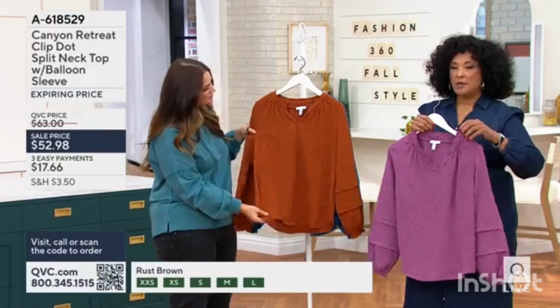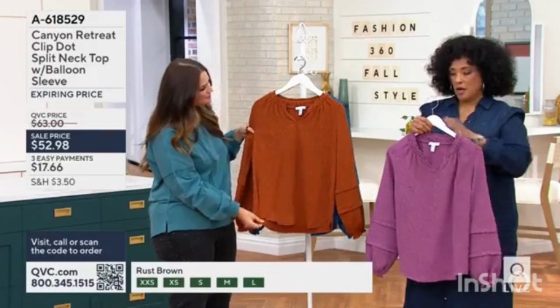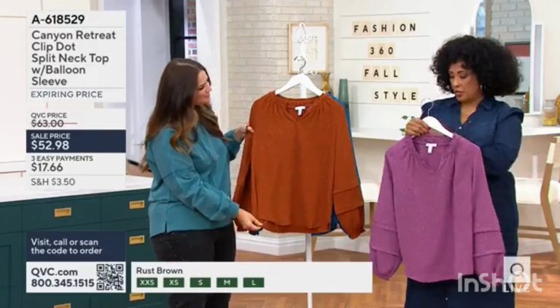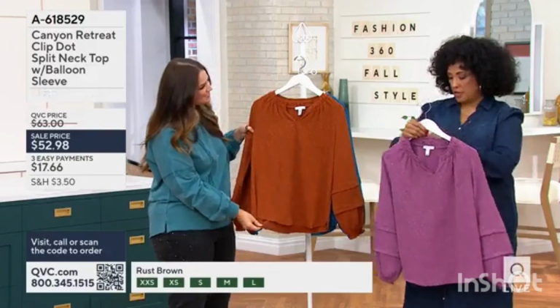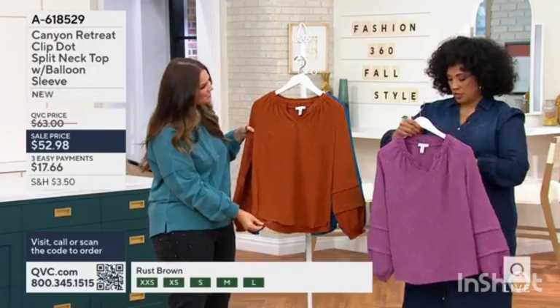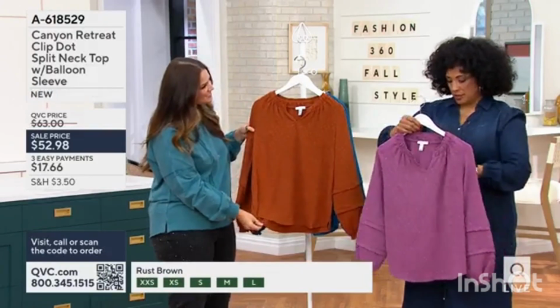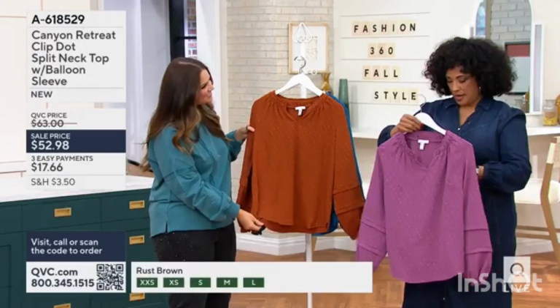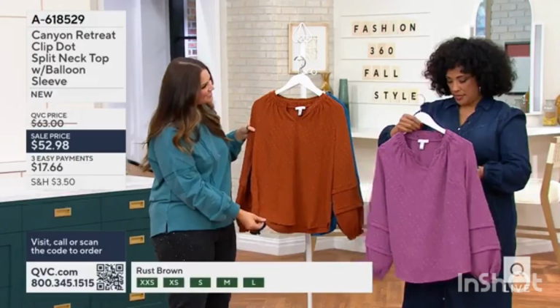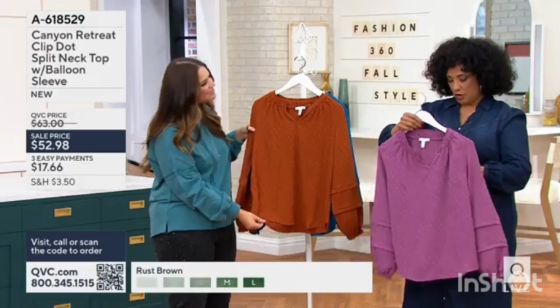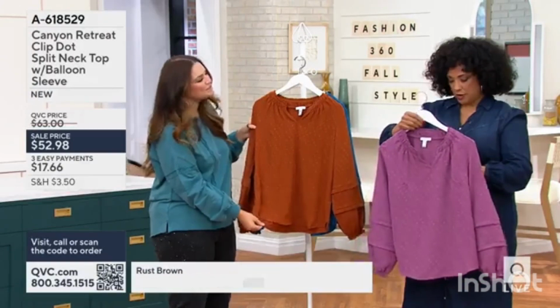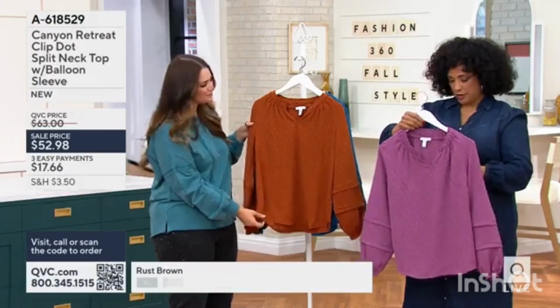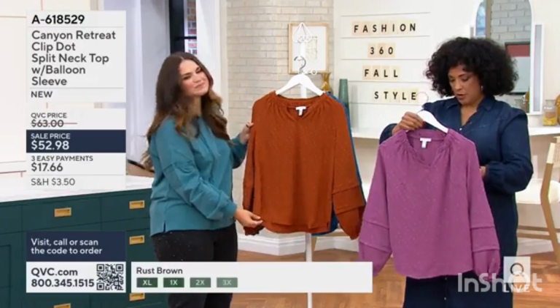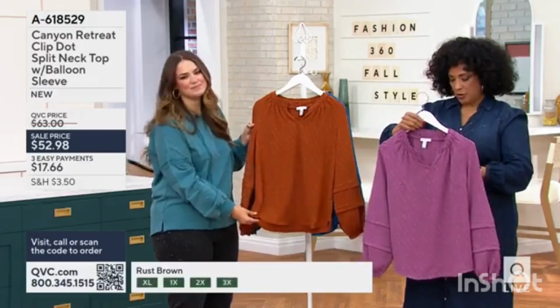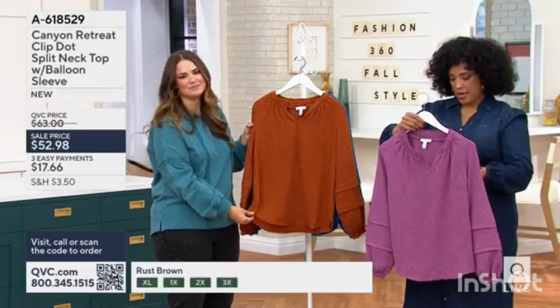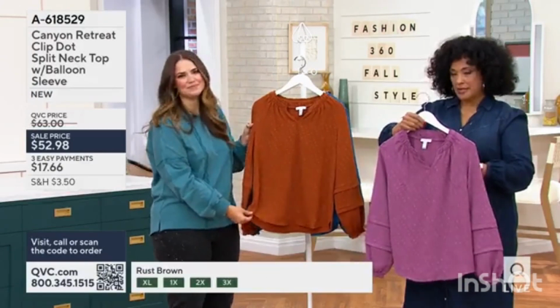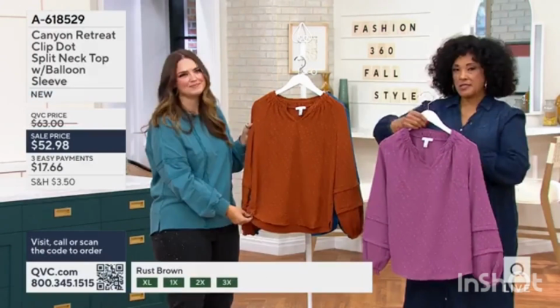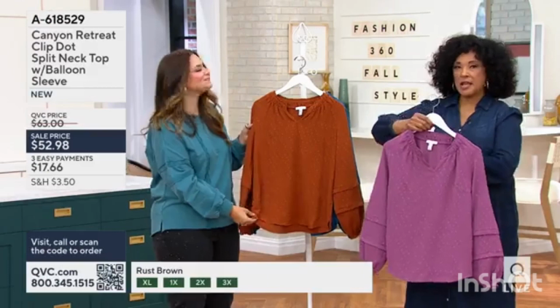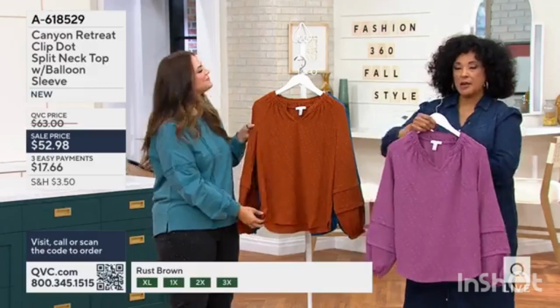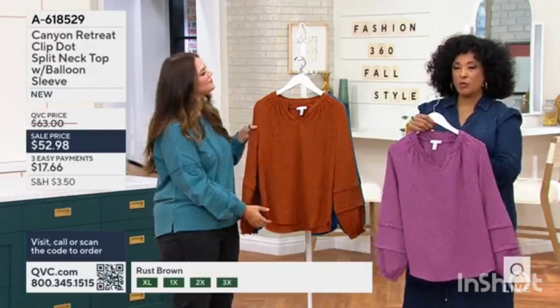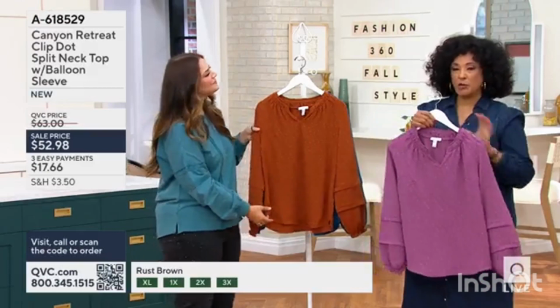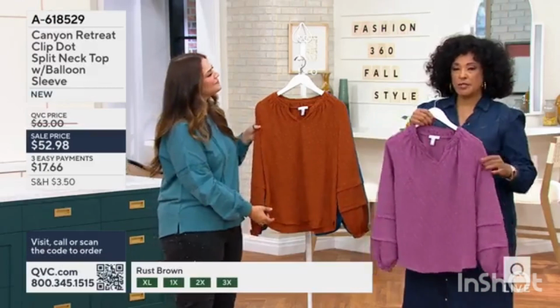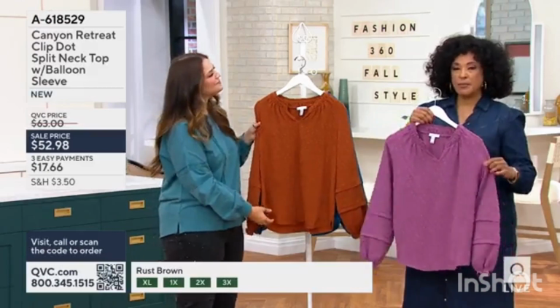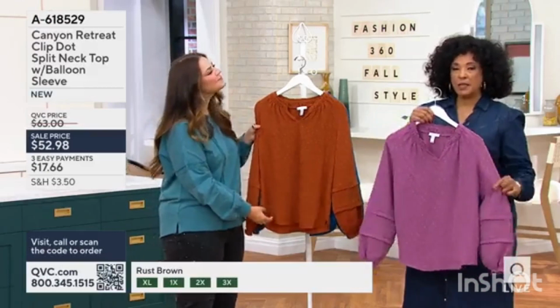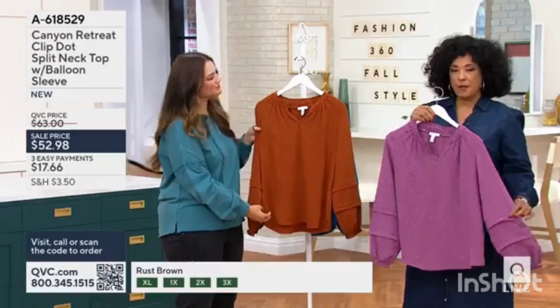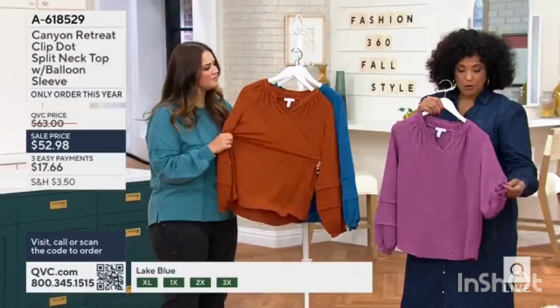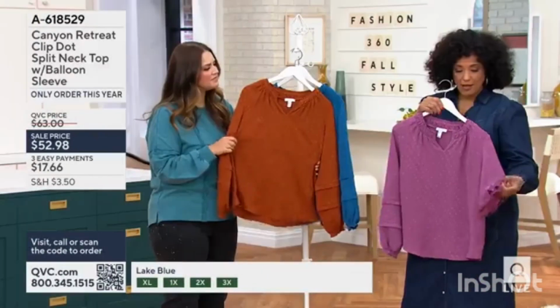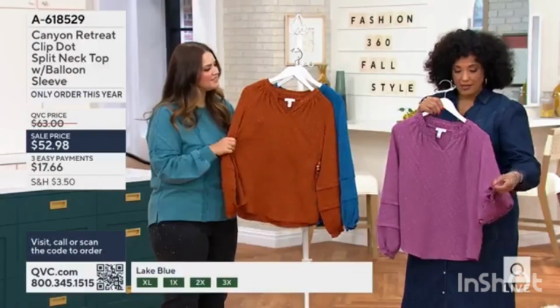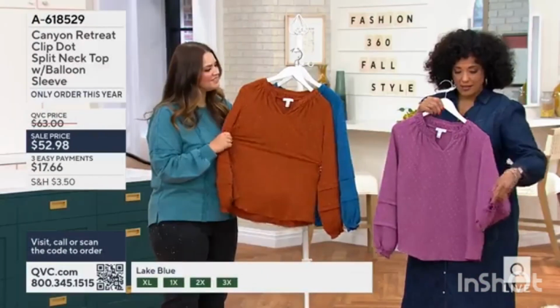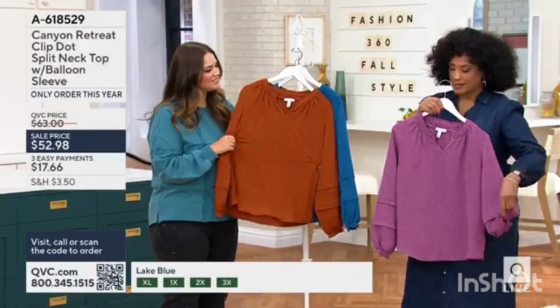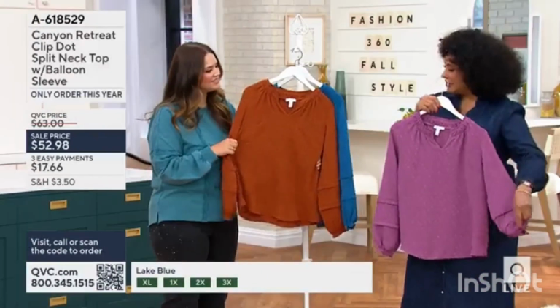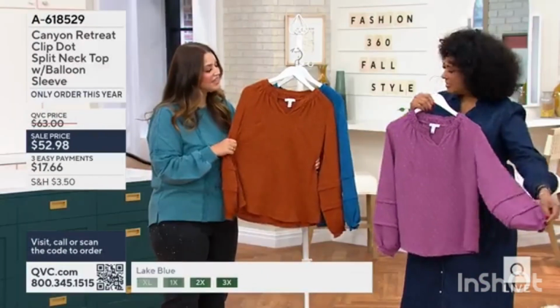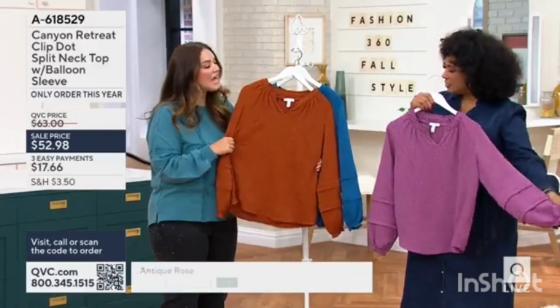I should mention, sizes are extra, extra small to 3X. This is a 100% poly fabric. I like the sleeve detail, too.